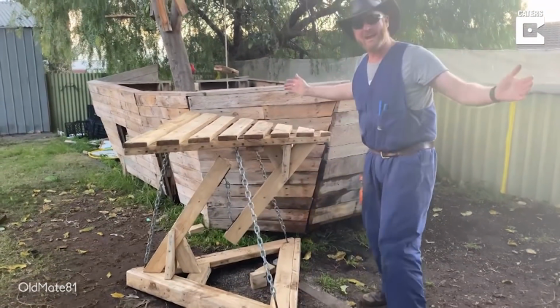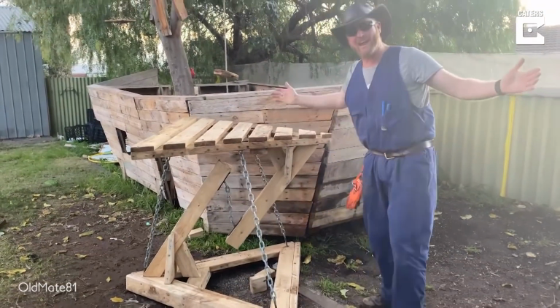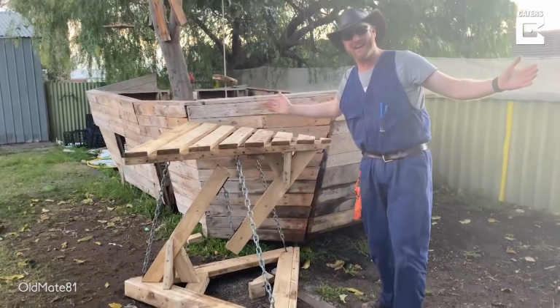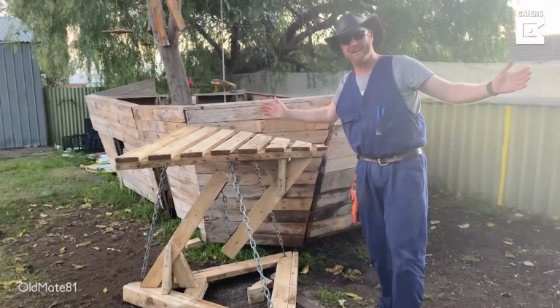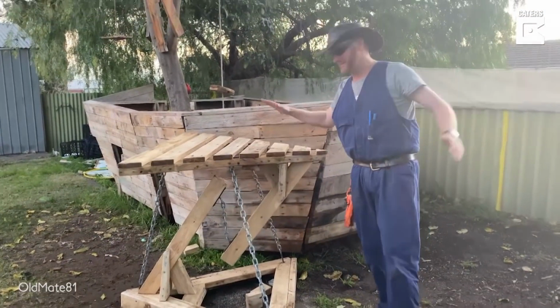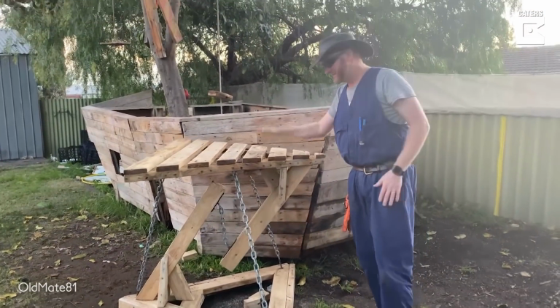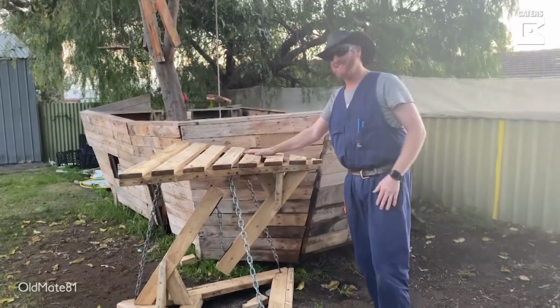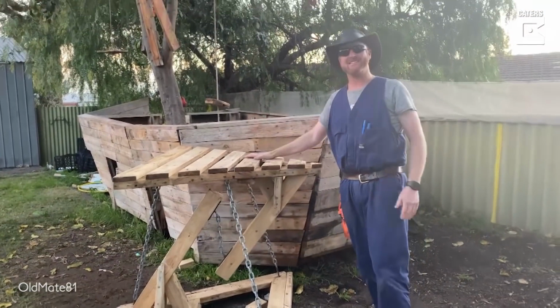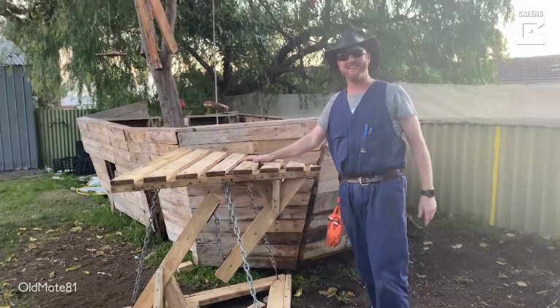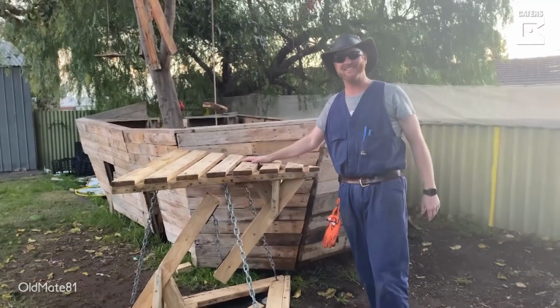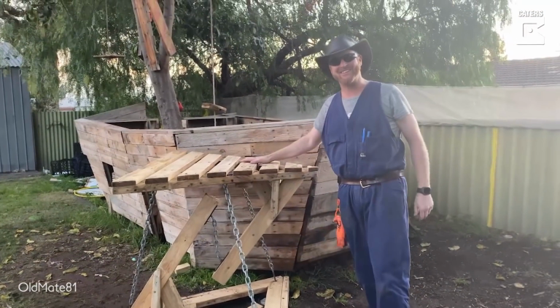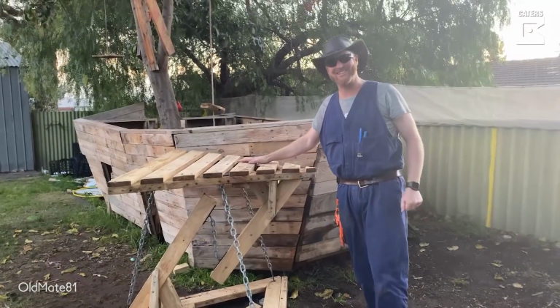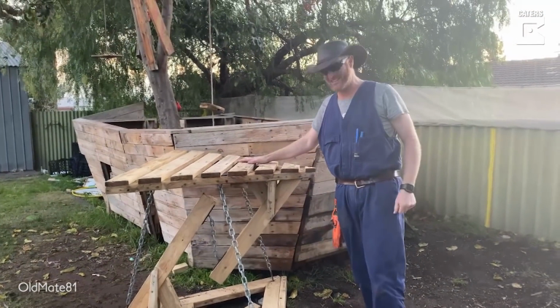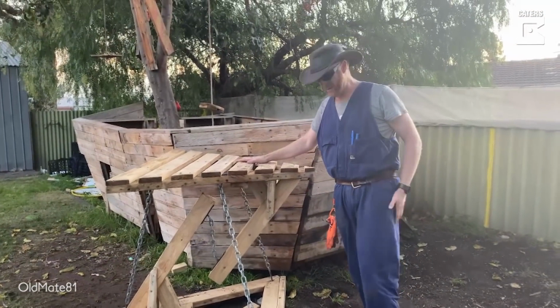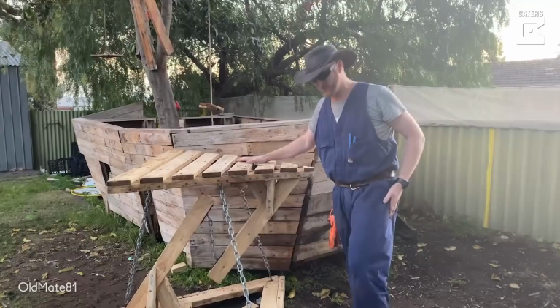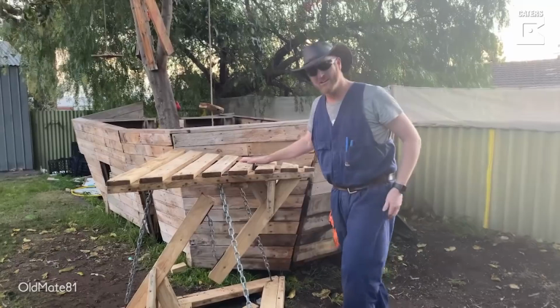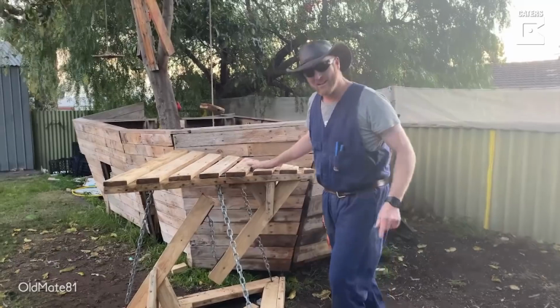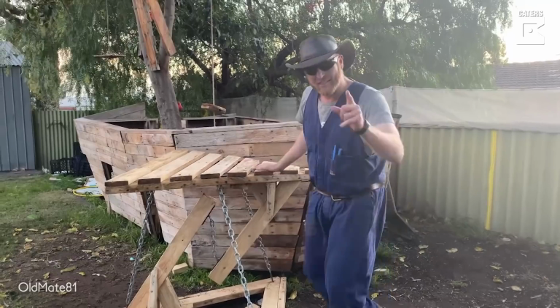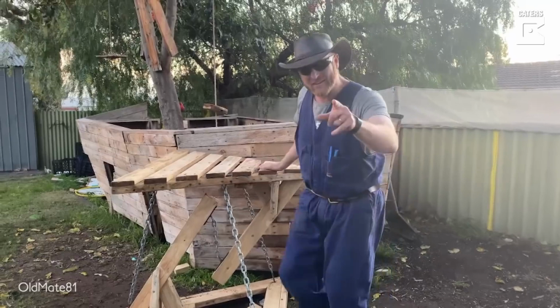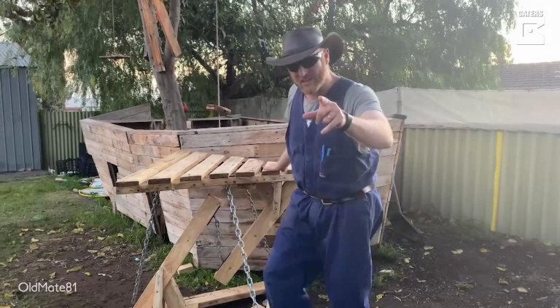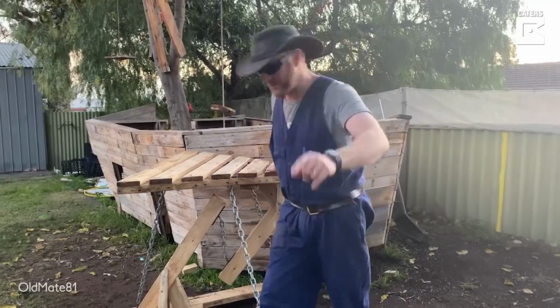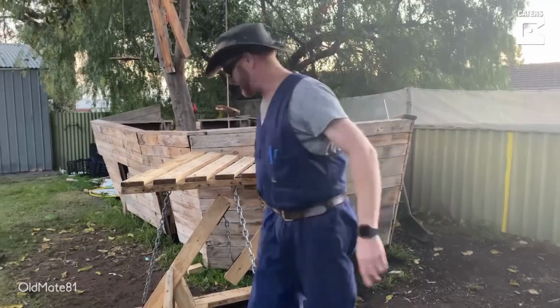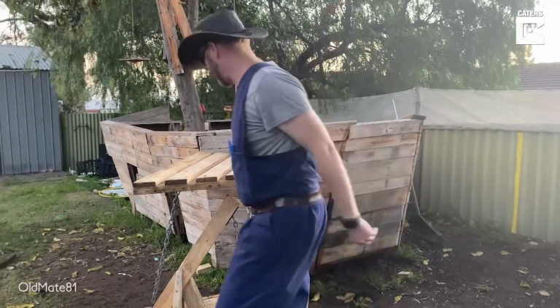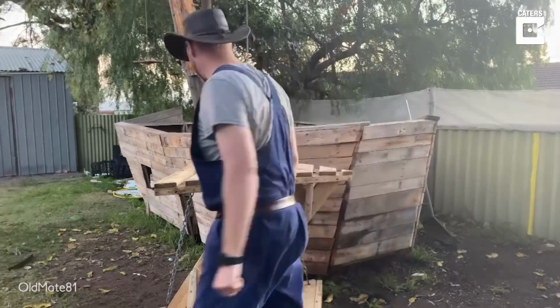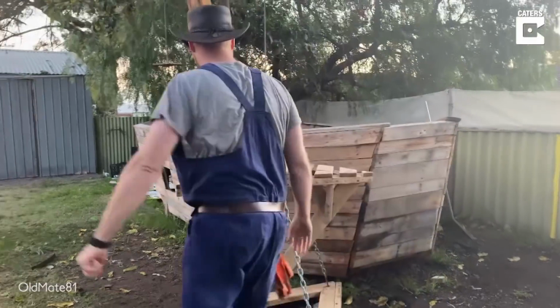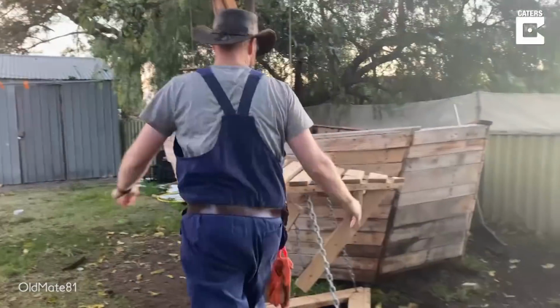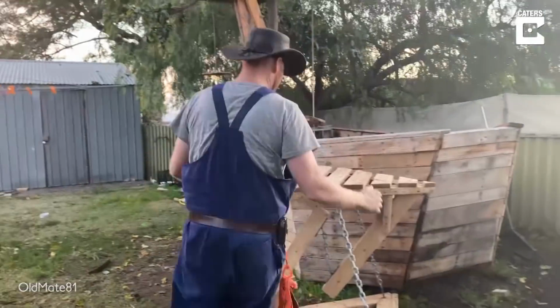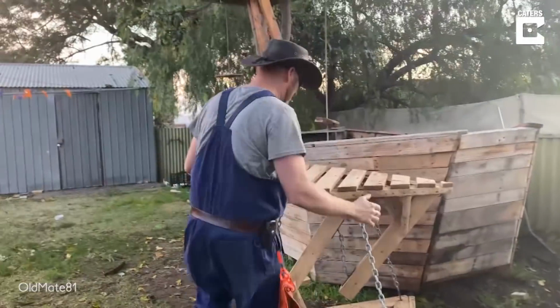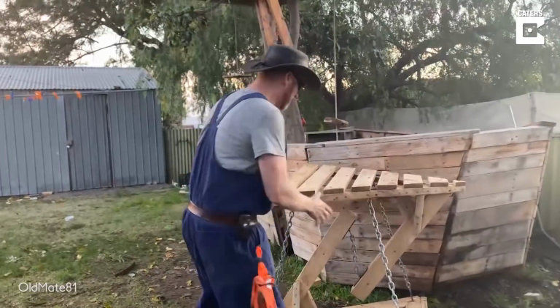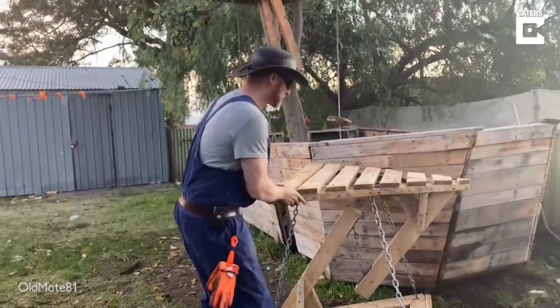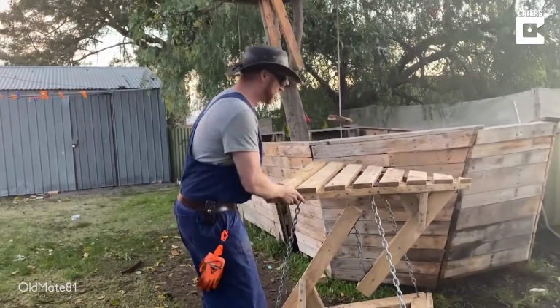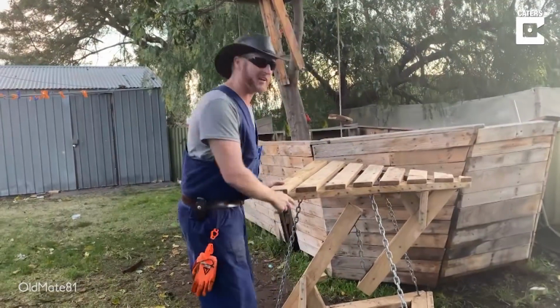Bam! Tensegrity table — I think that's how you pronounce it. So excited.